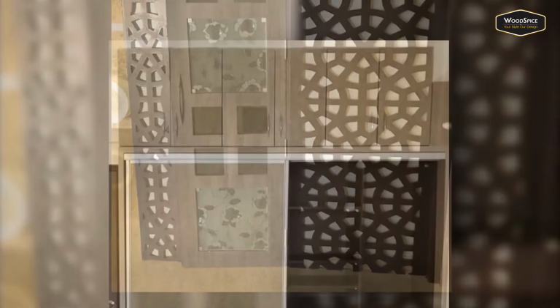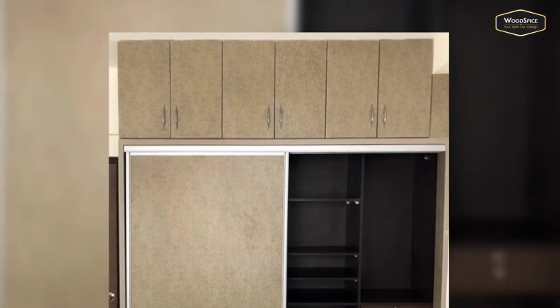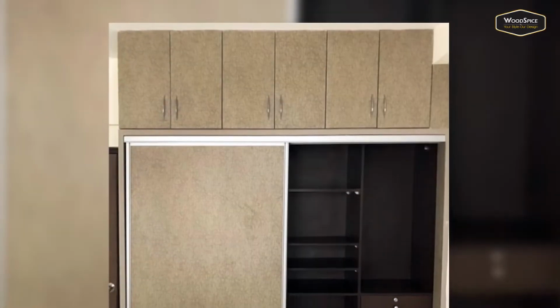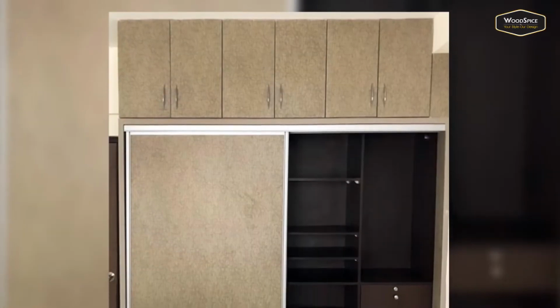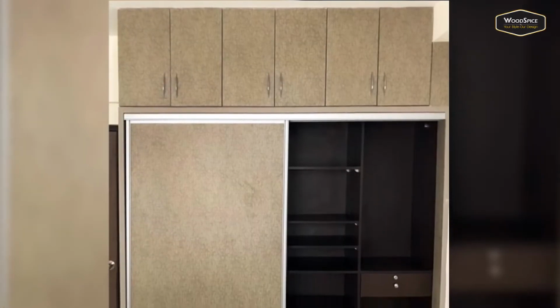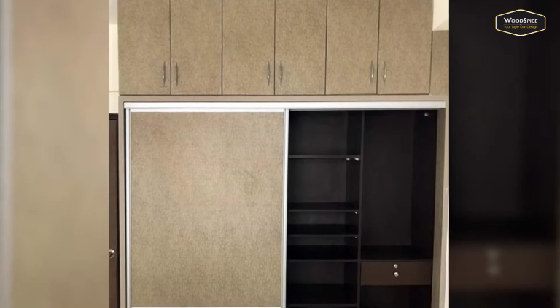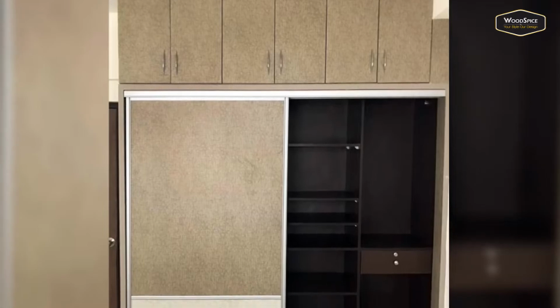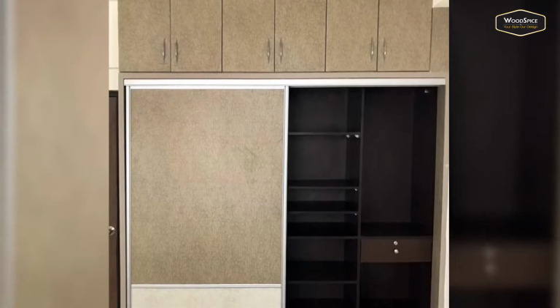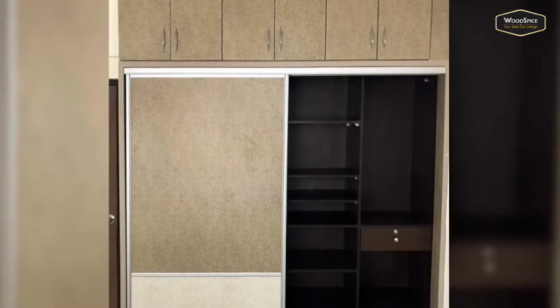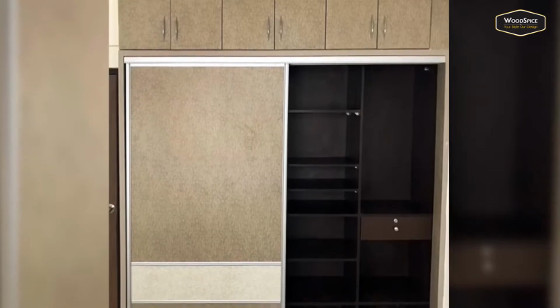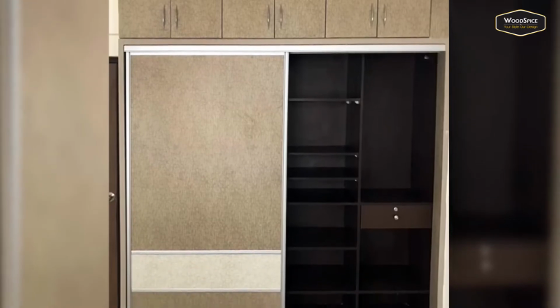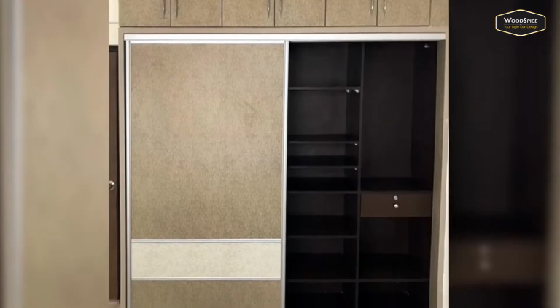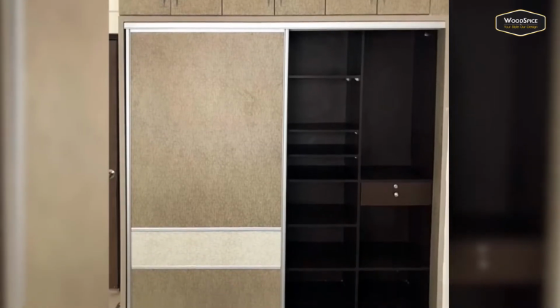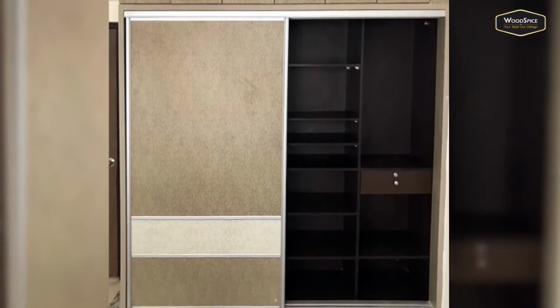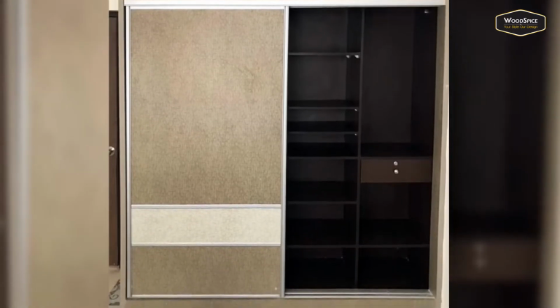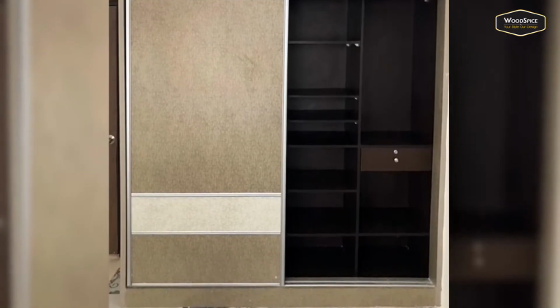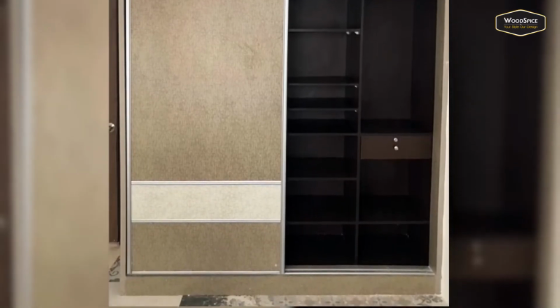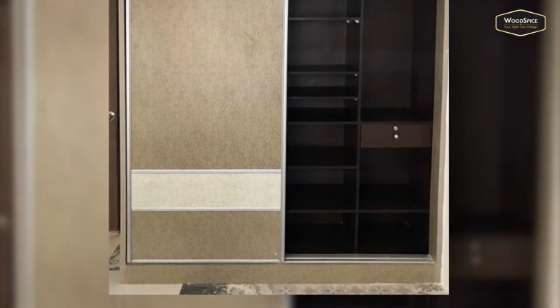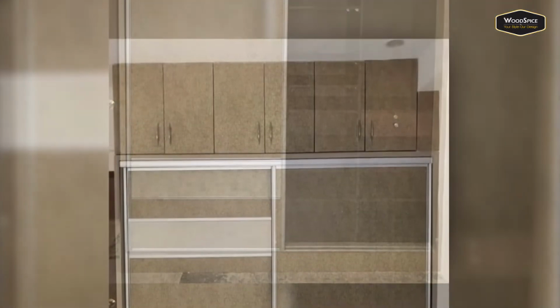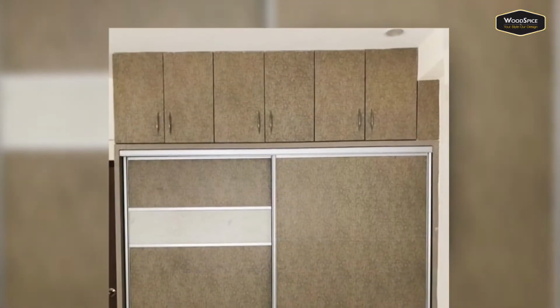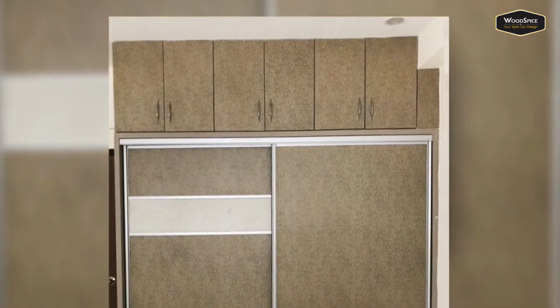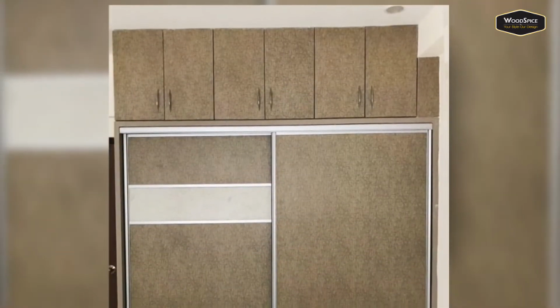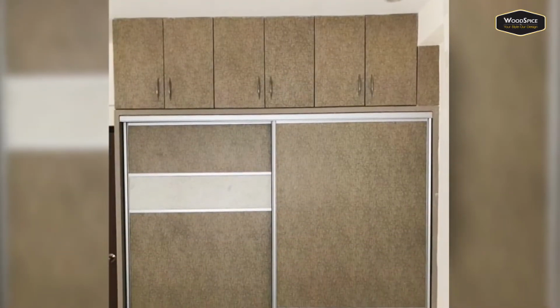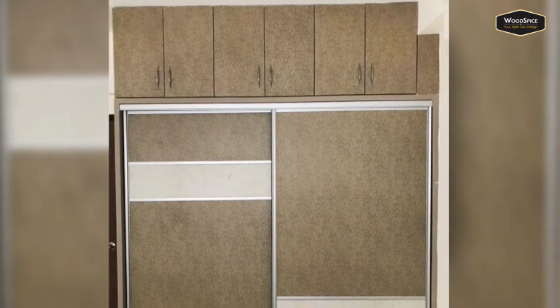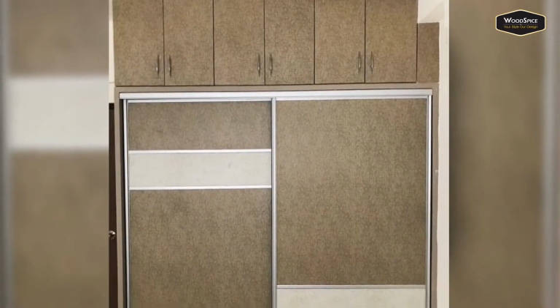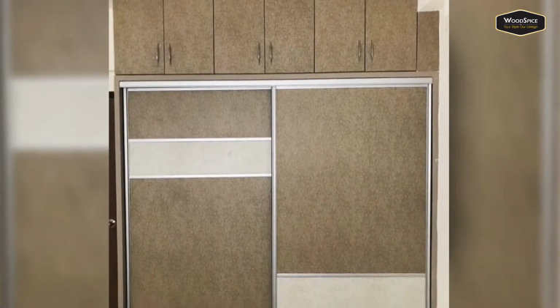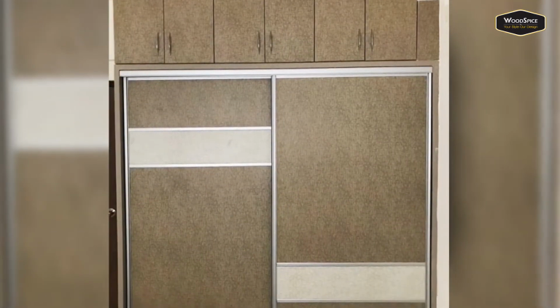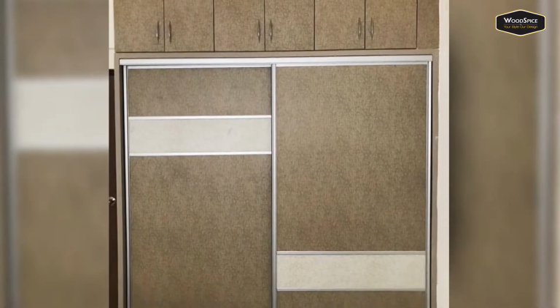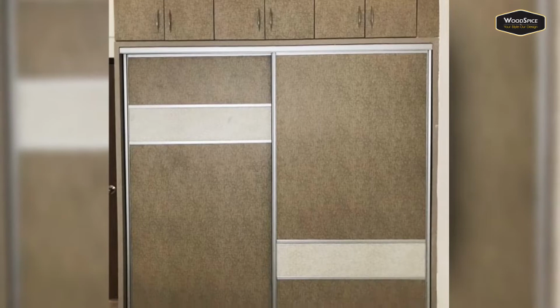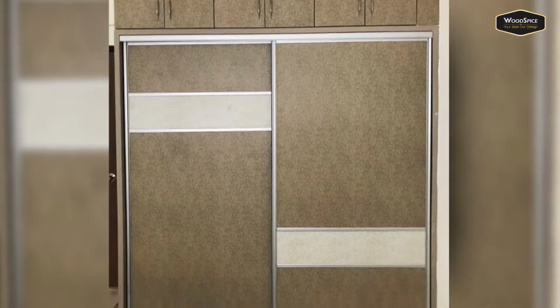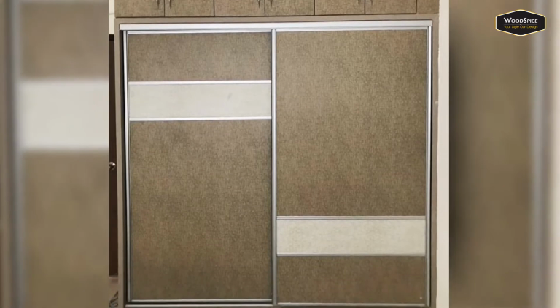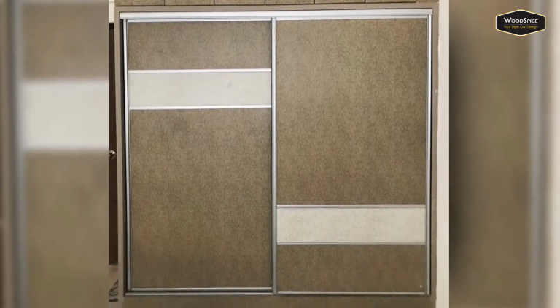Then there comes the guest bedroom. We have a wardrobe with a sliding door and a loft unit with shutters from Slido.